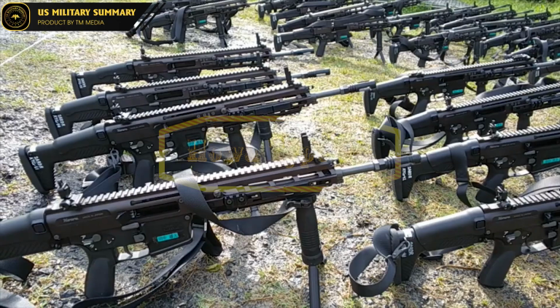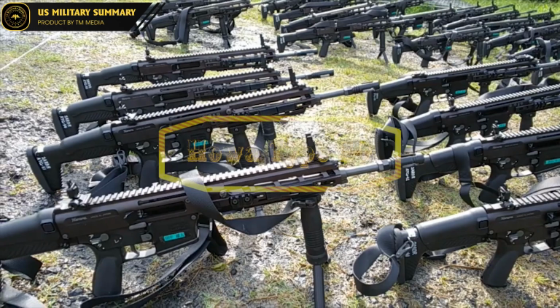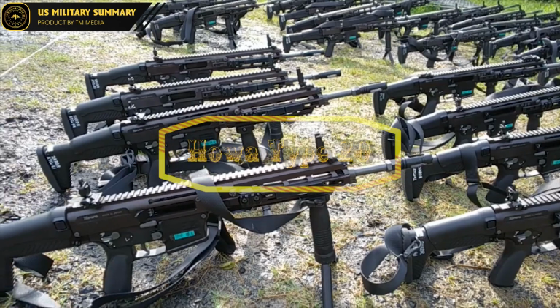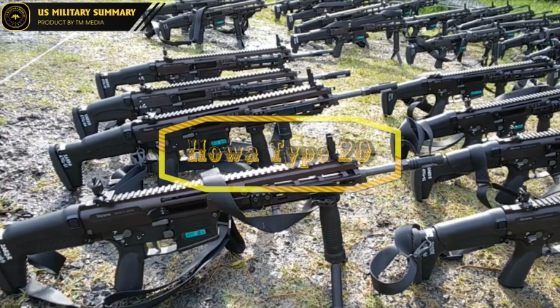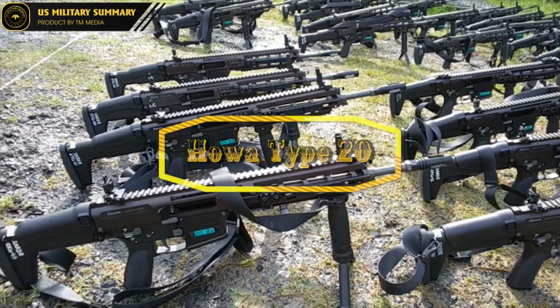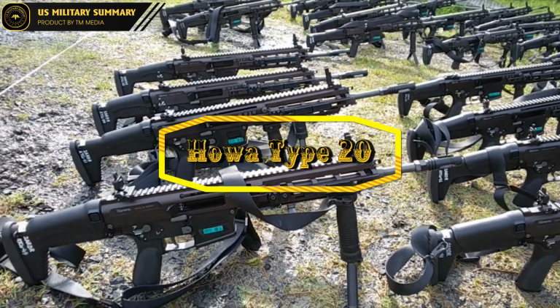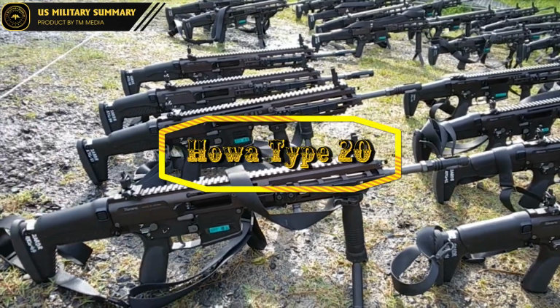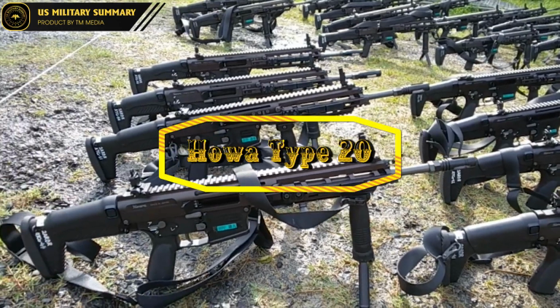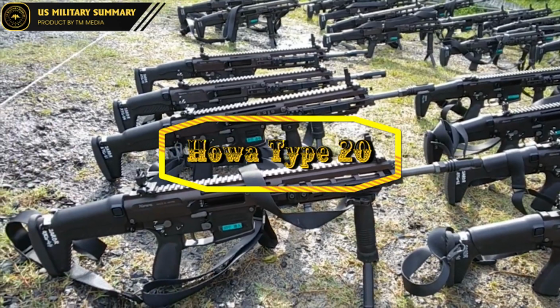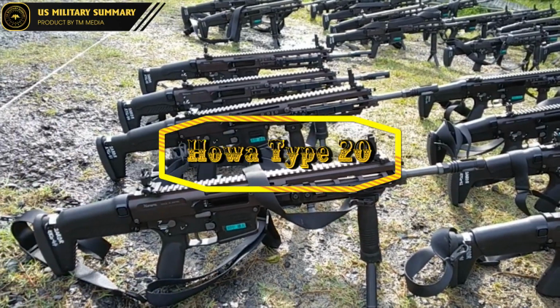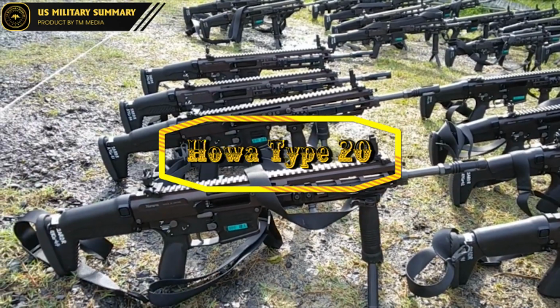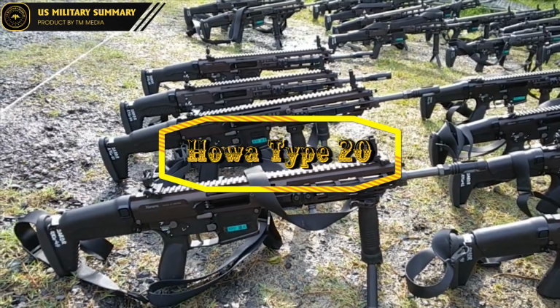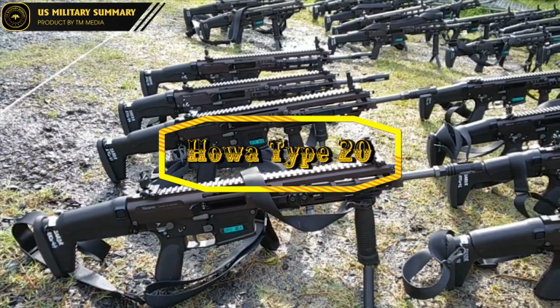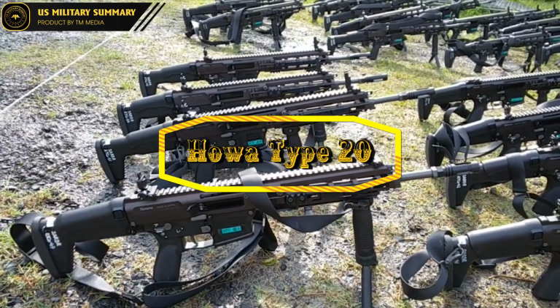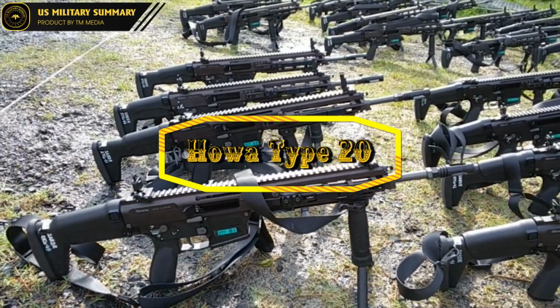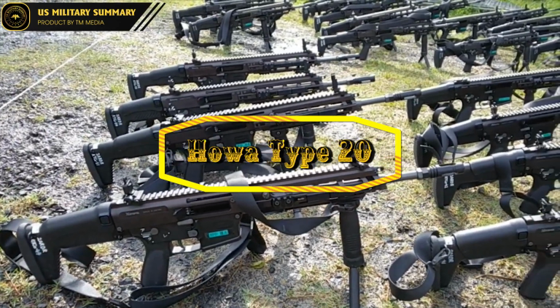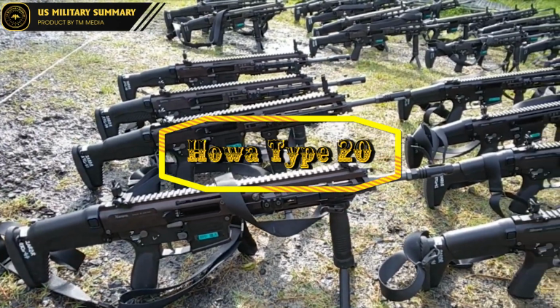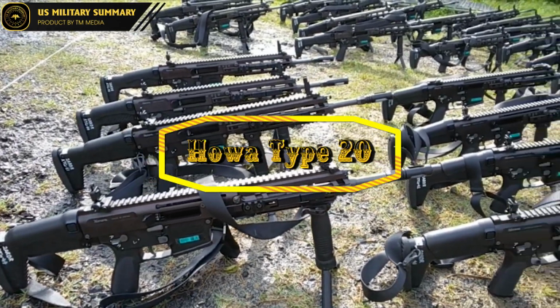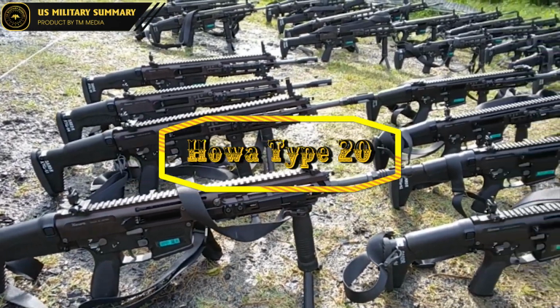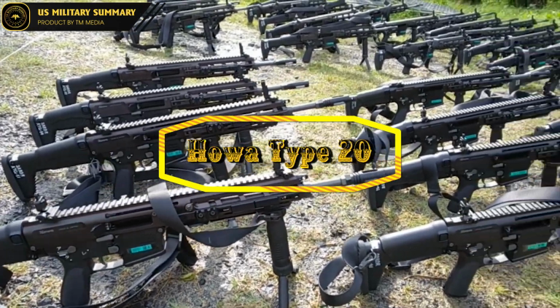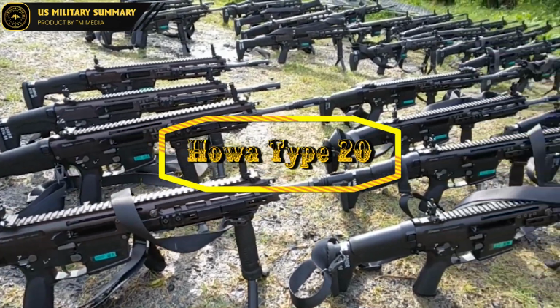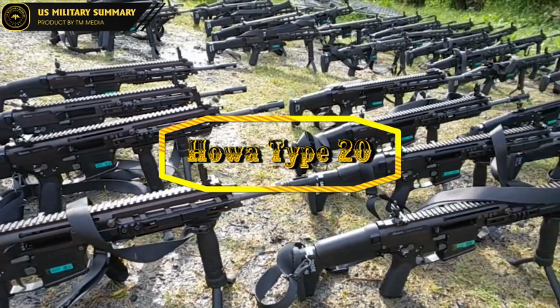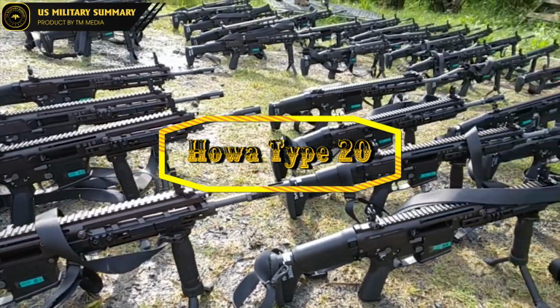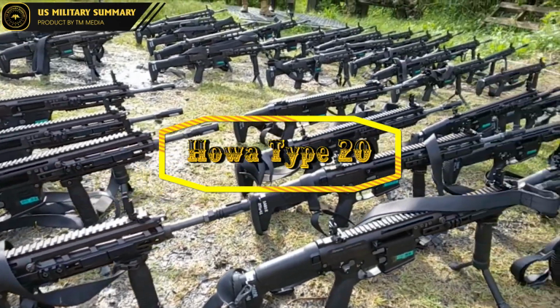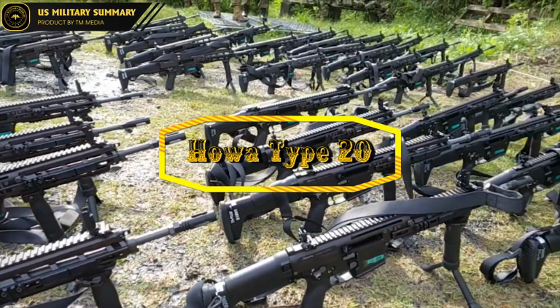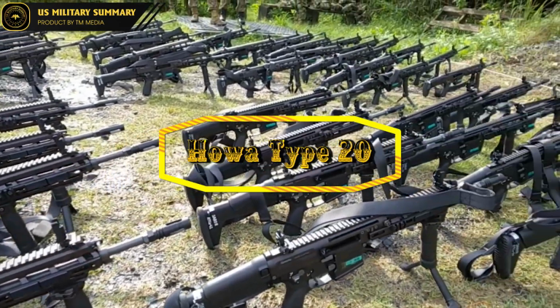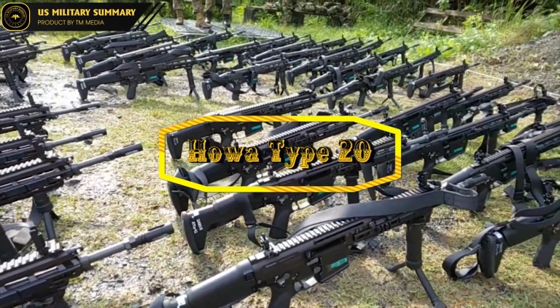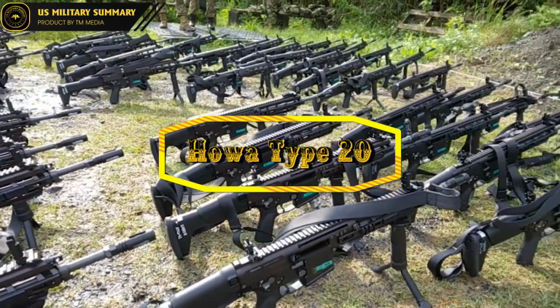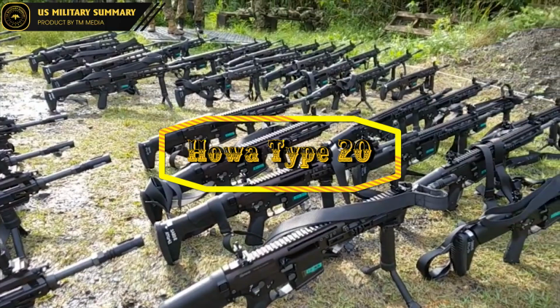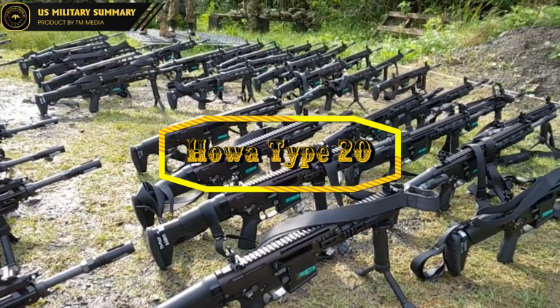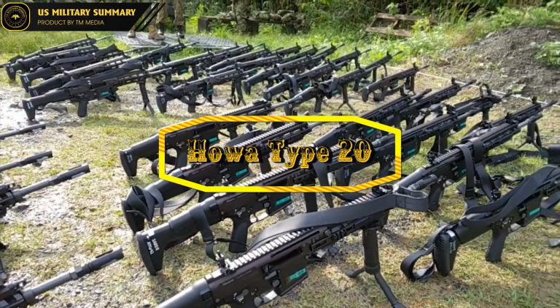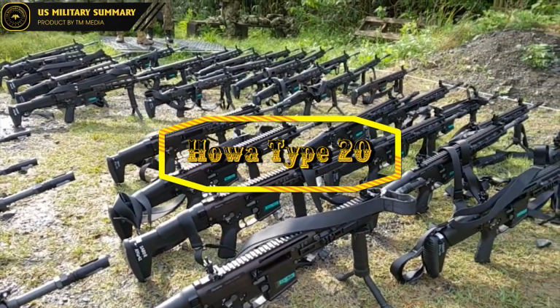In this video, we'll take a closer look at the Type 20 and examine what makes it such a formidable weapon.